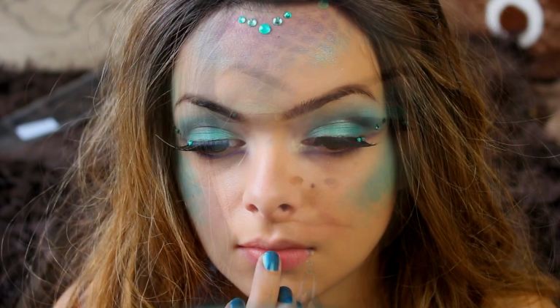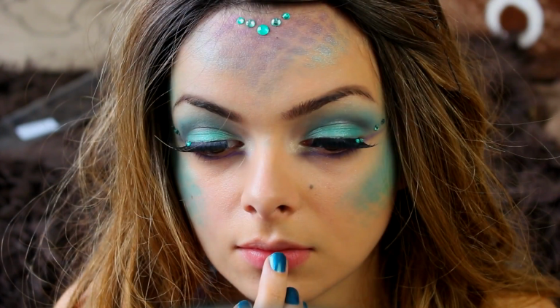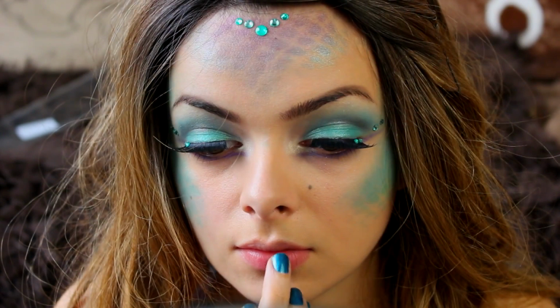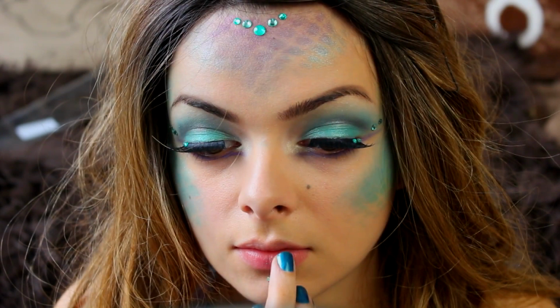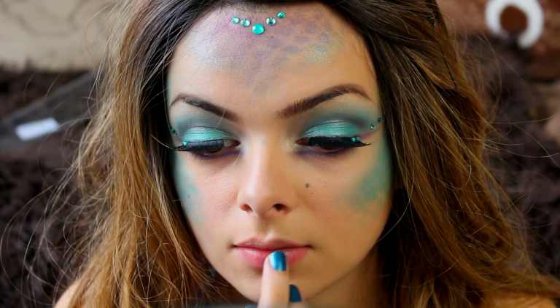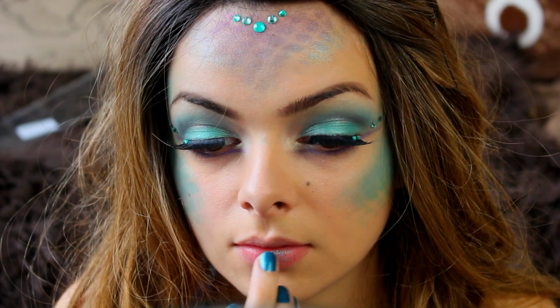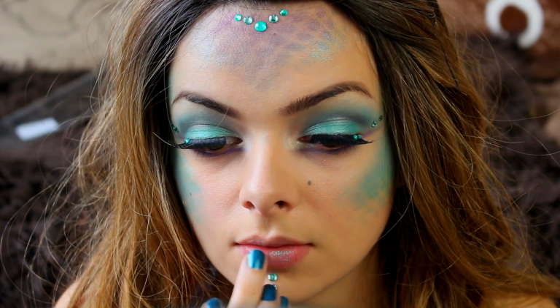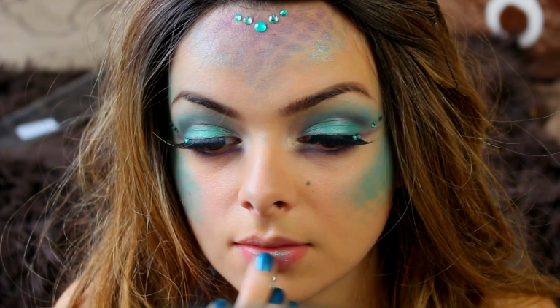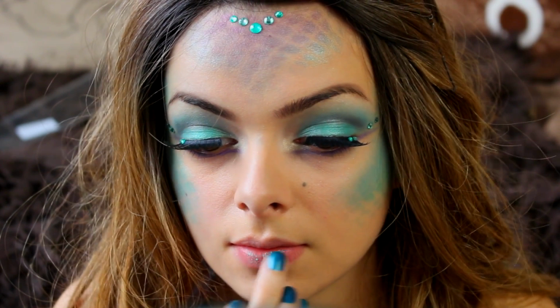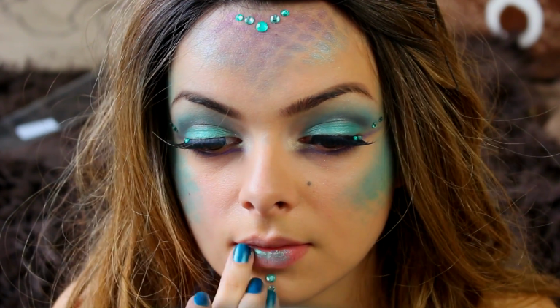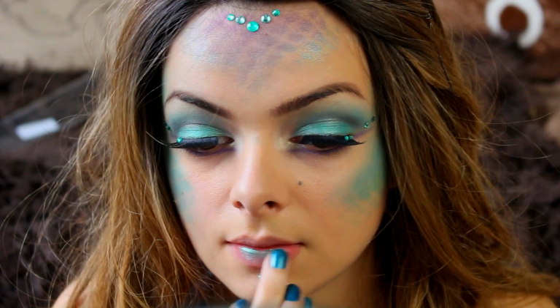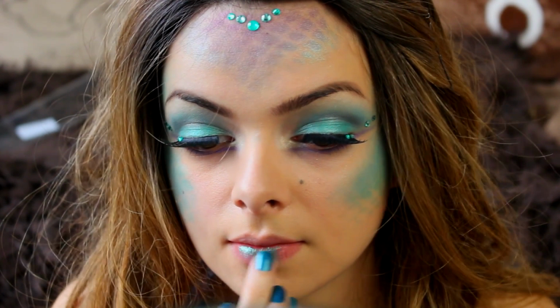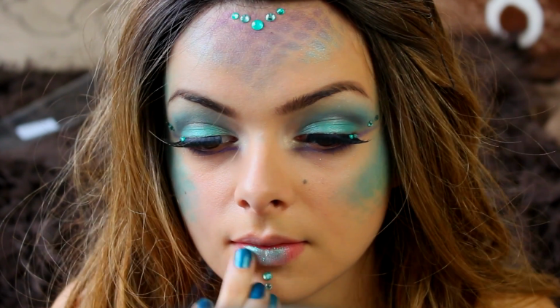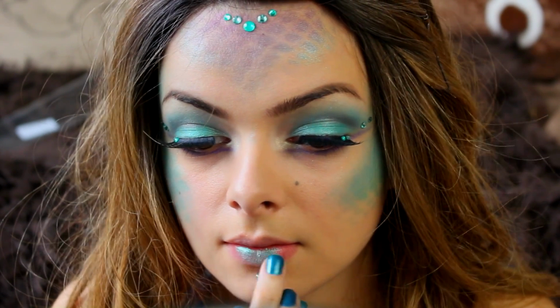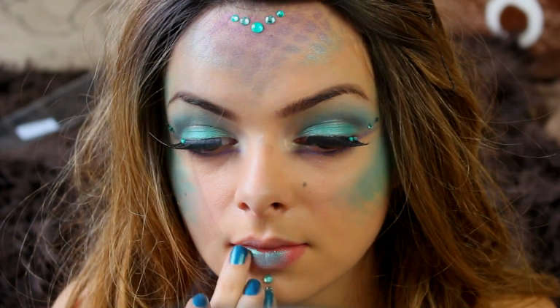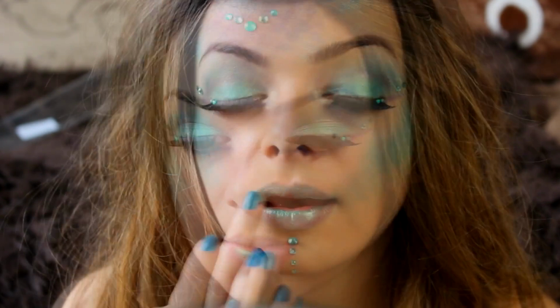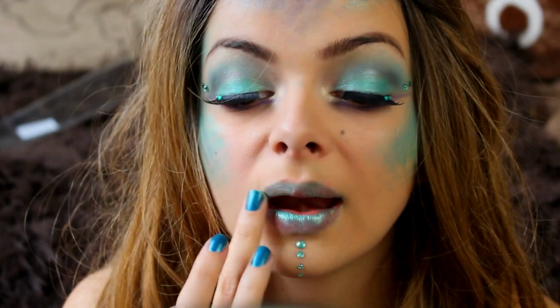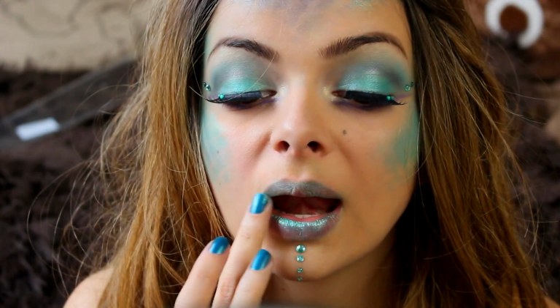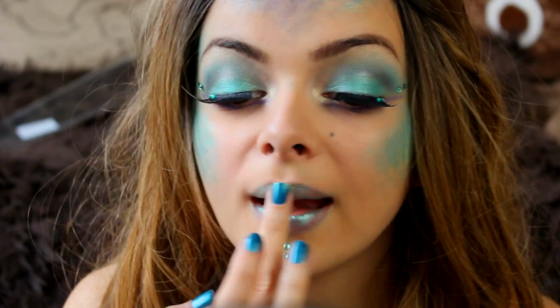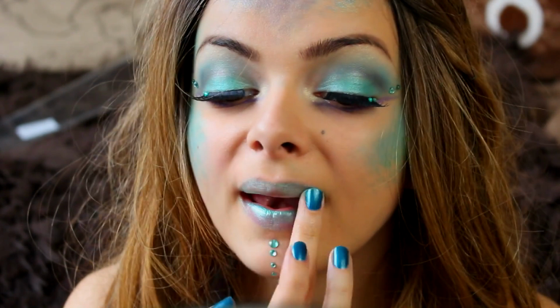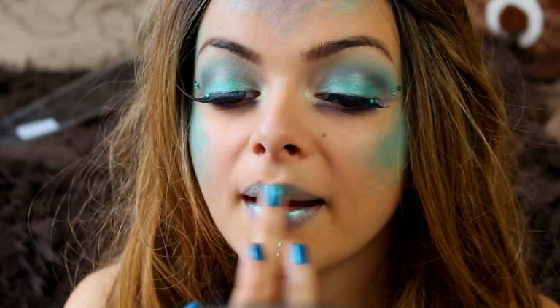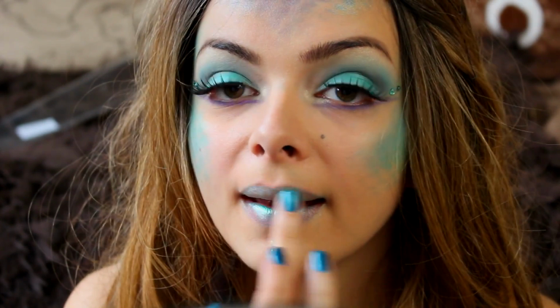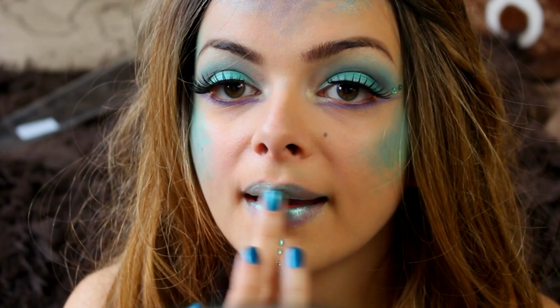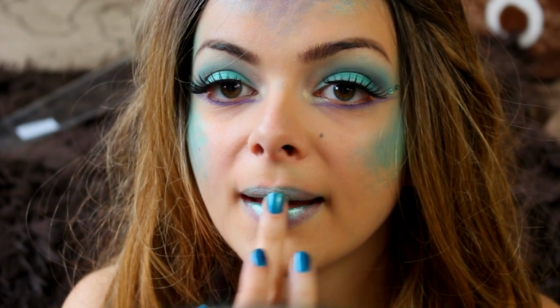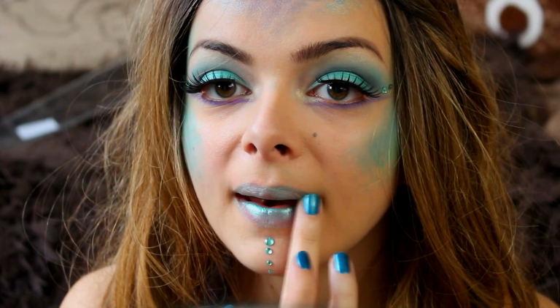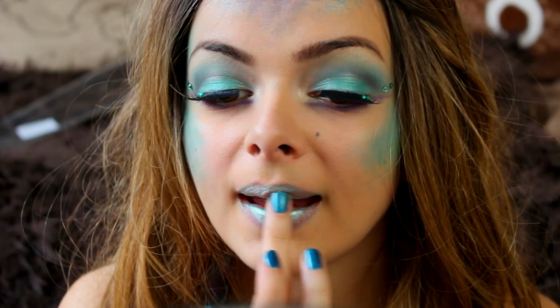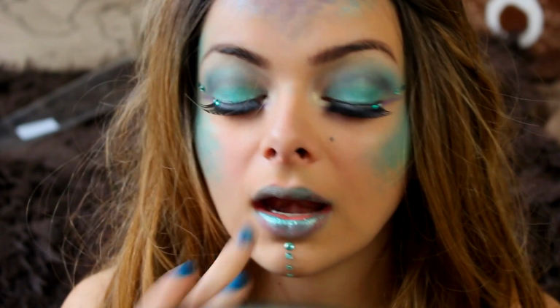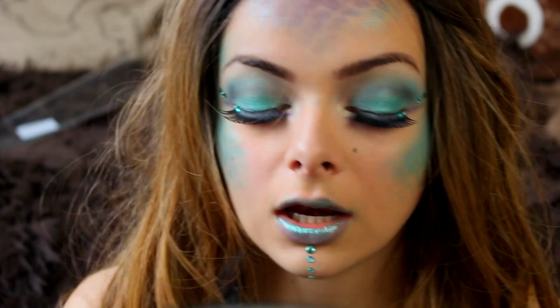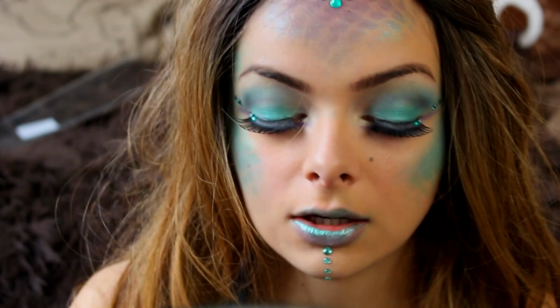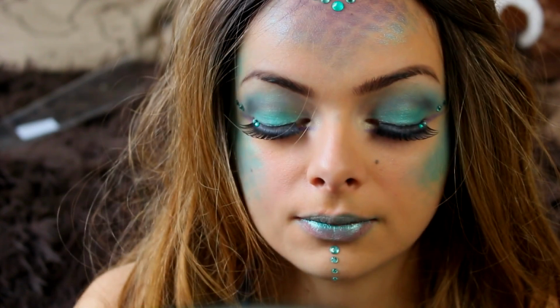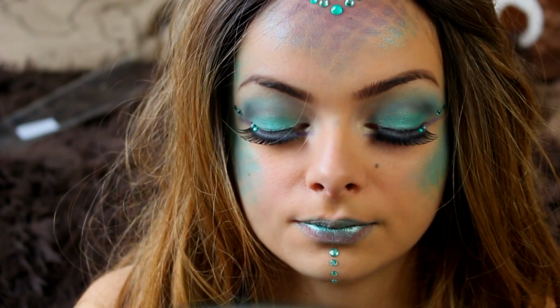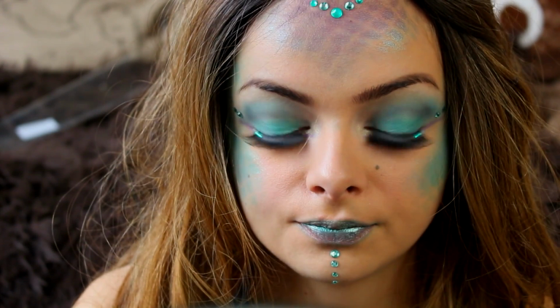Then the very last thing is the lips. I am going in with a little bit of that green and a little bit of that purple eyeshadow to finish it off.